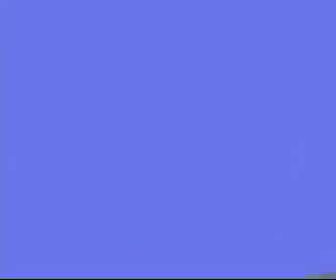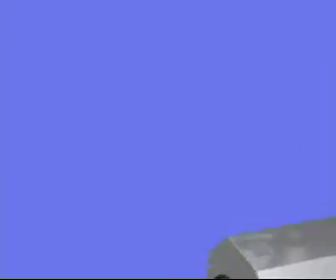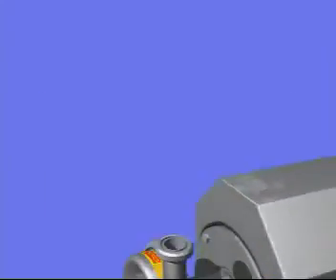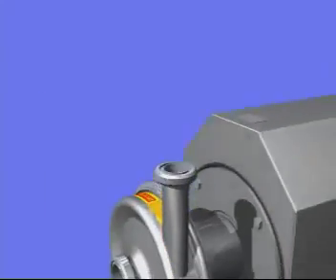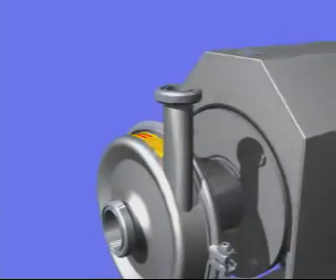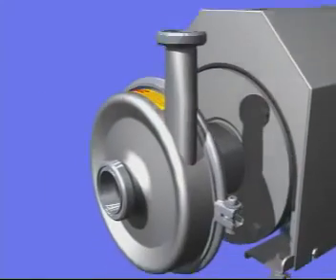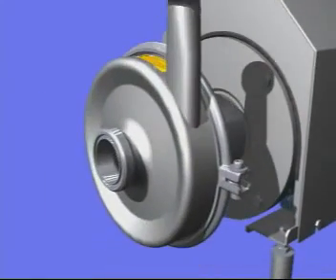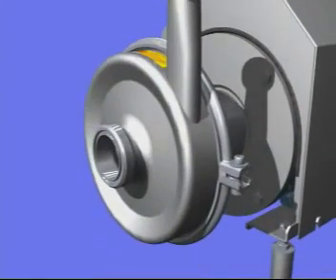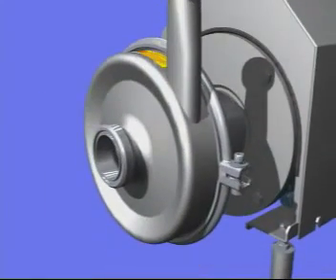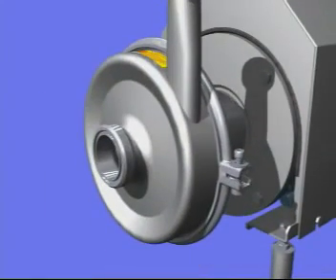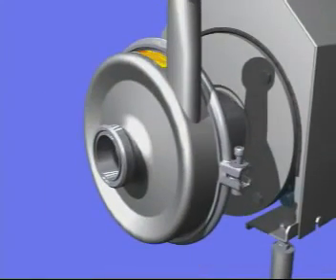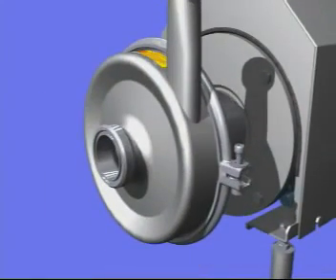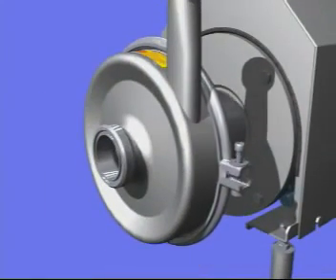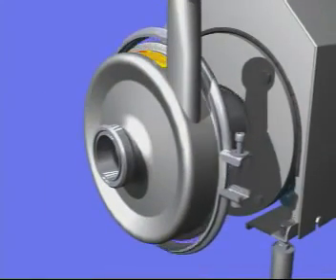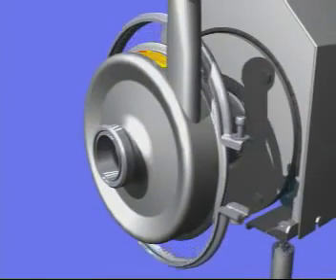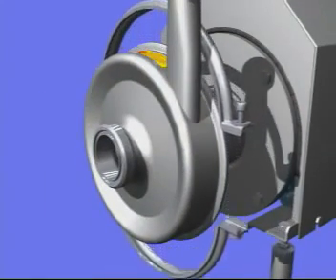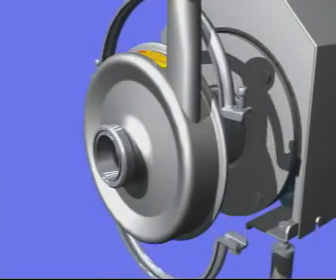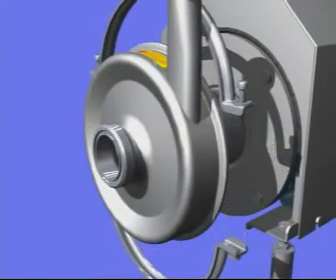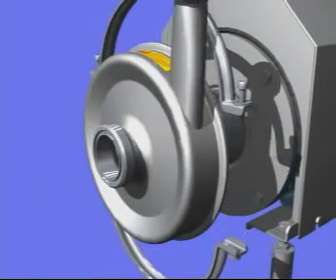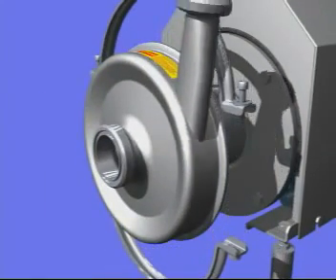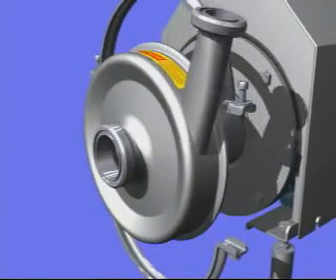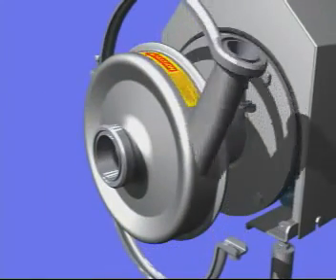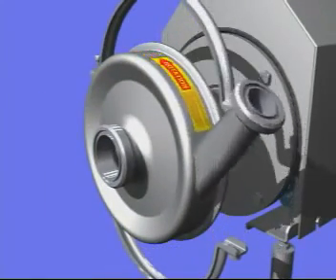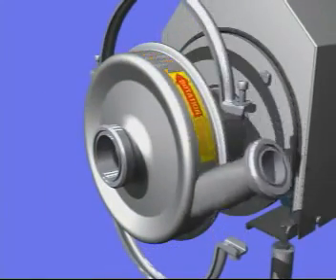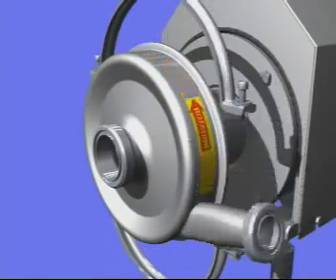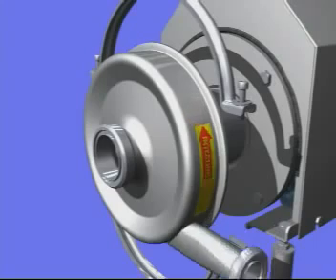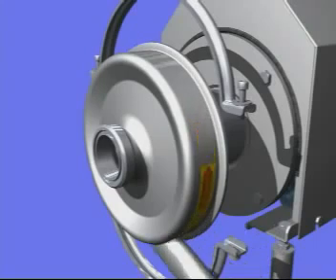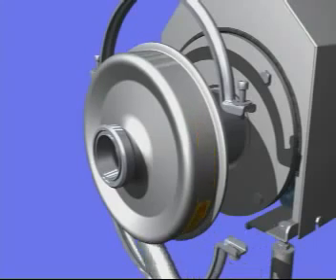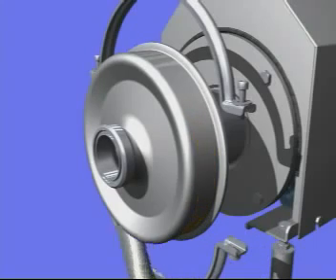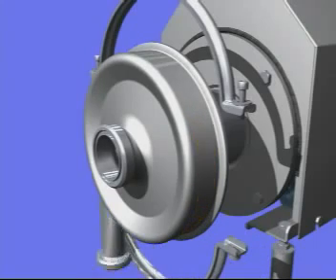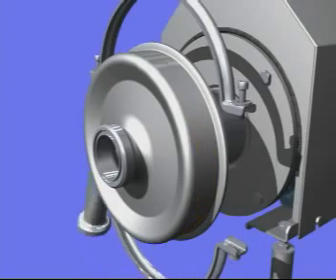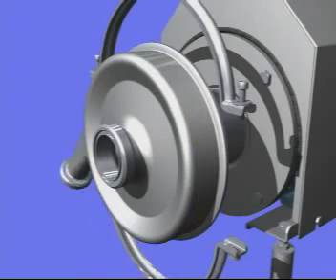The outlet can be placed in any direction you wish, enabling you to adjust exactly to your pipe work.